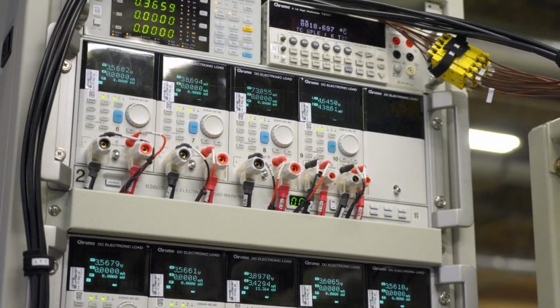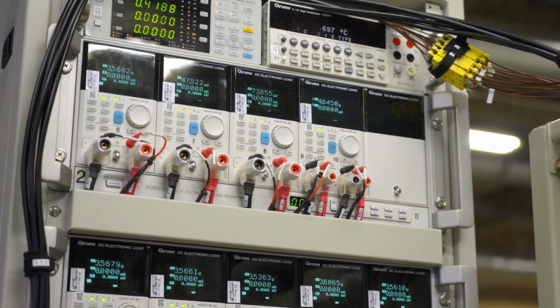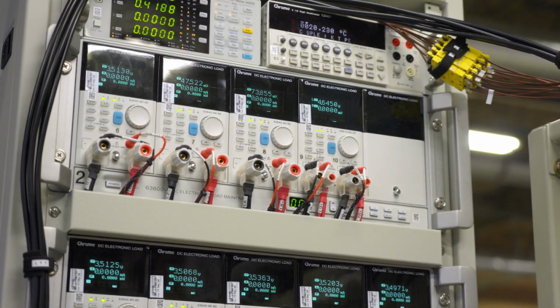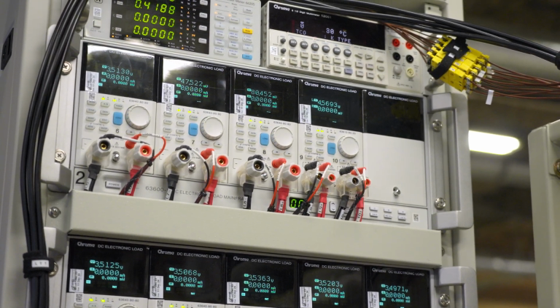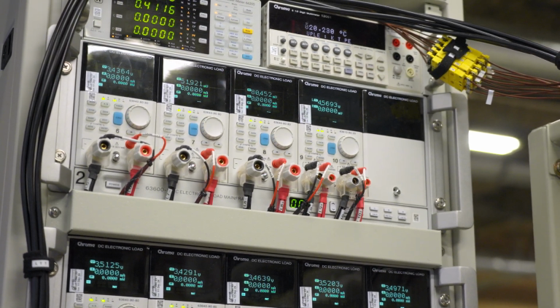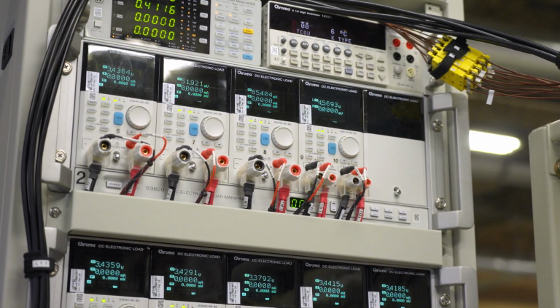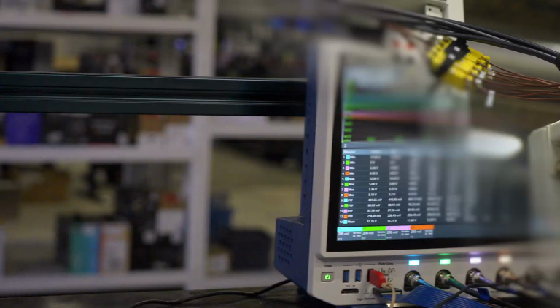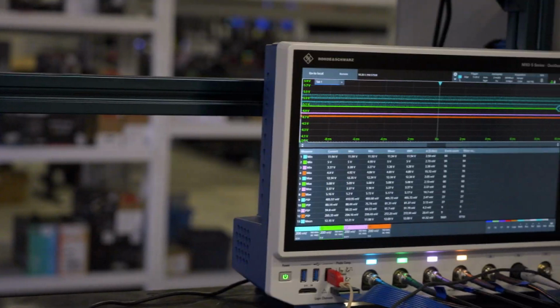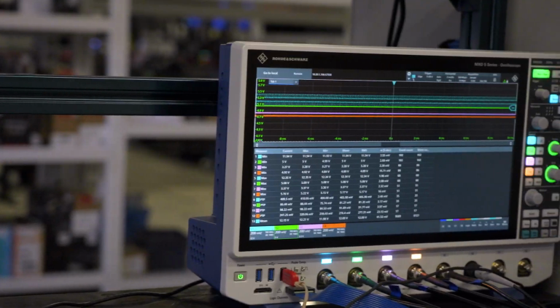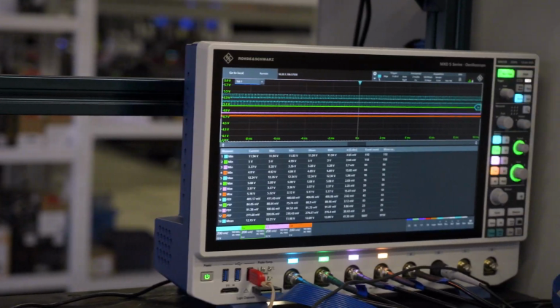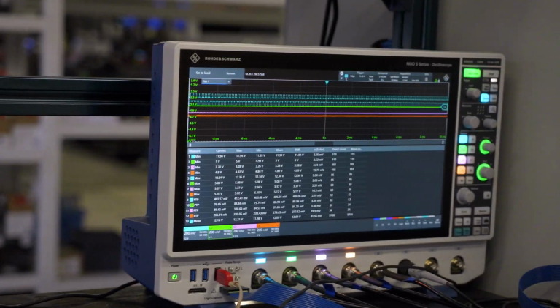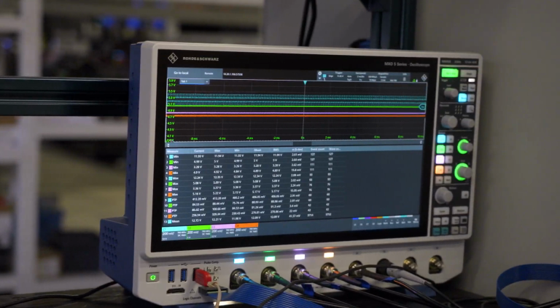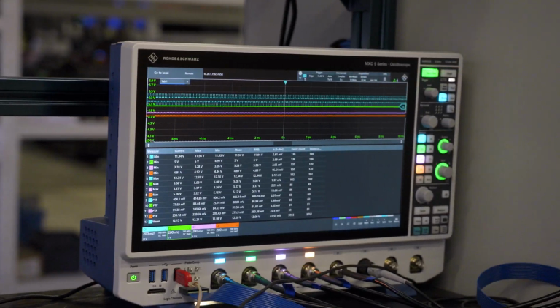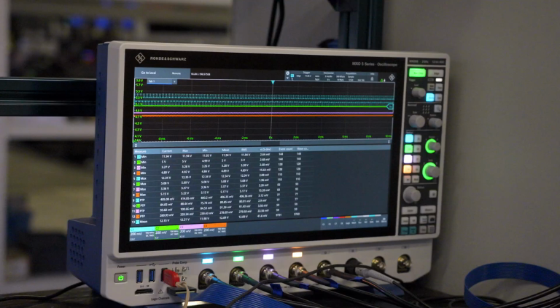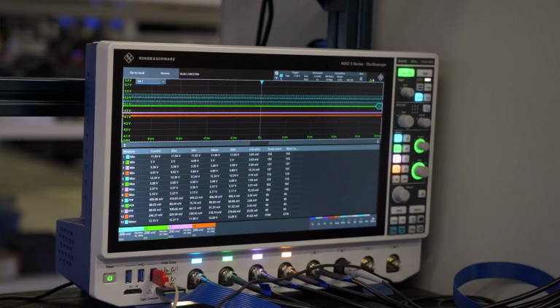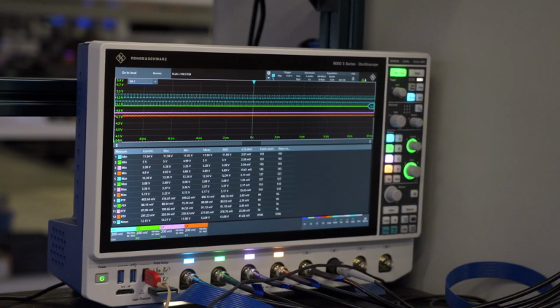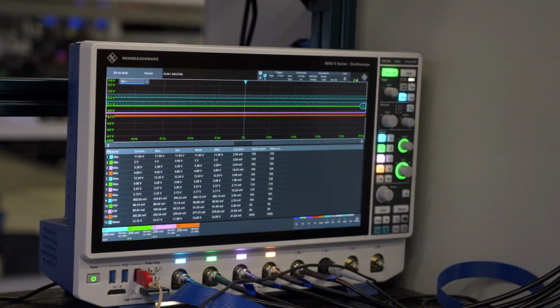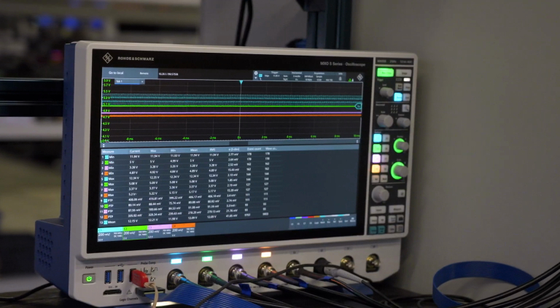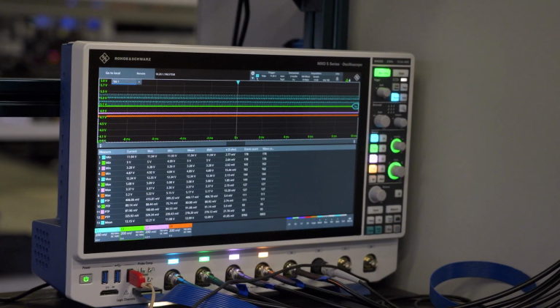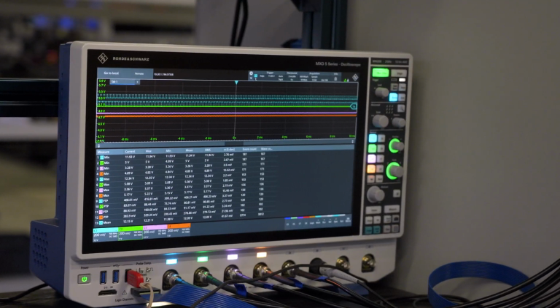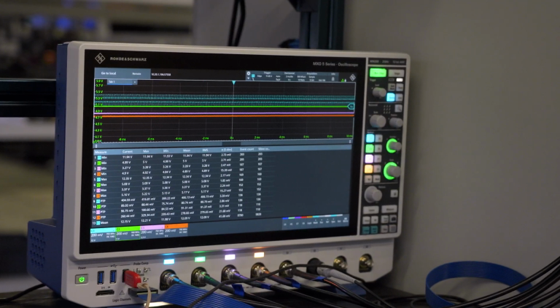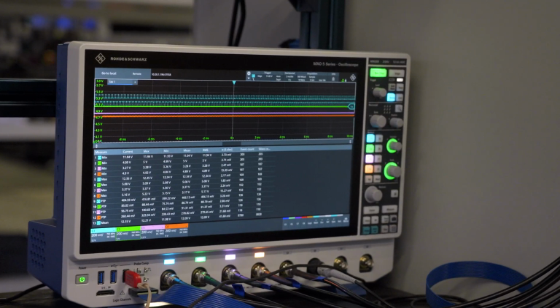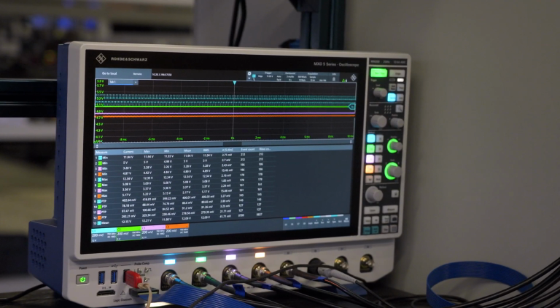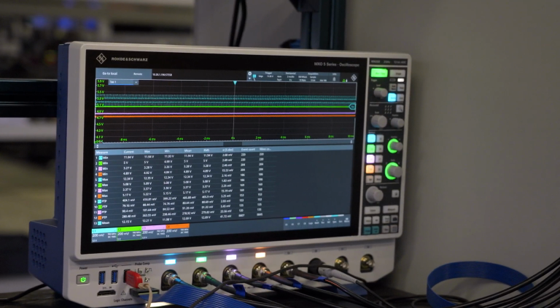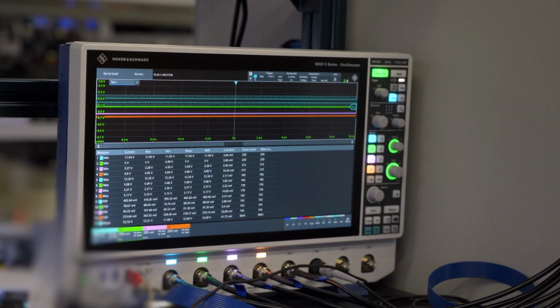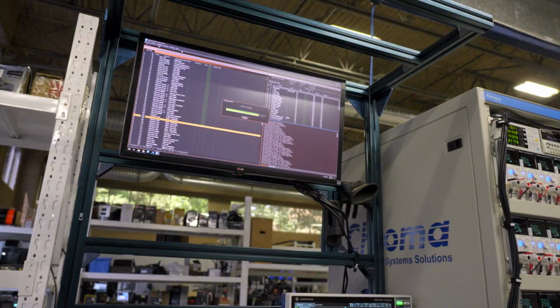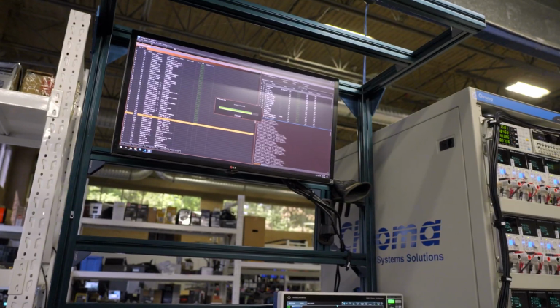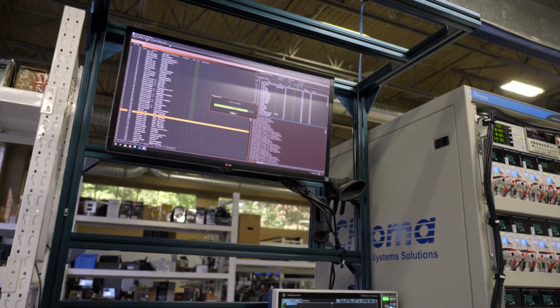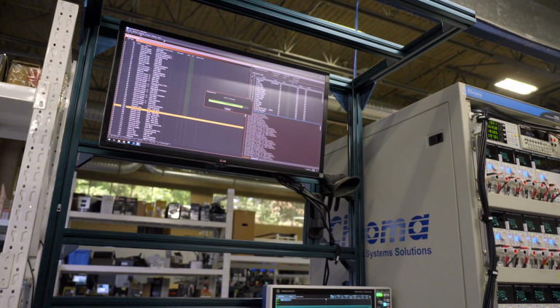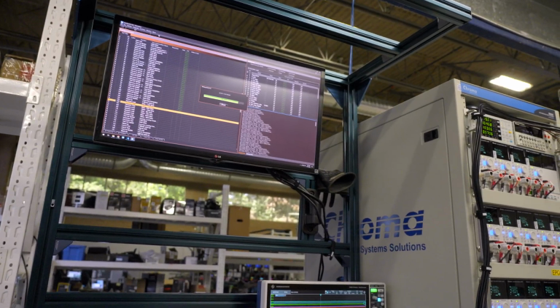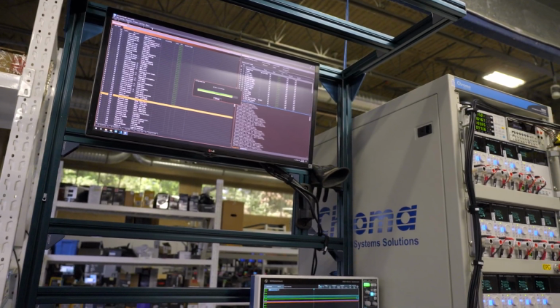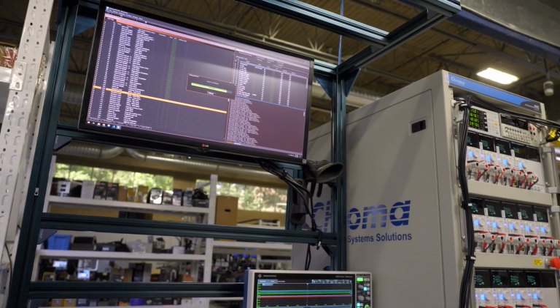LTT Labs conducted all of the following testing at an ambient temperature of 20 degrees Celsius. The full test suite, including tests at extended temperature ranges, is available on the lab's website linked in the description.